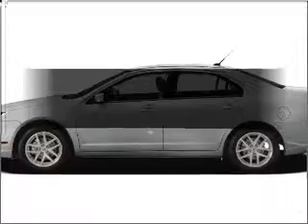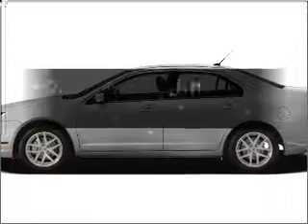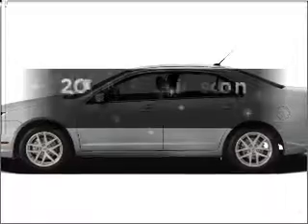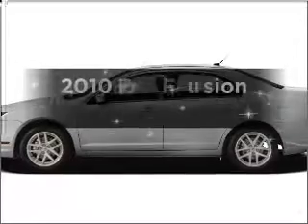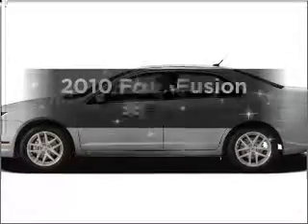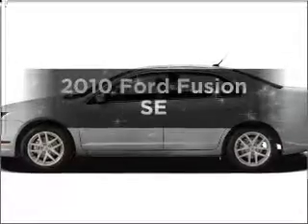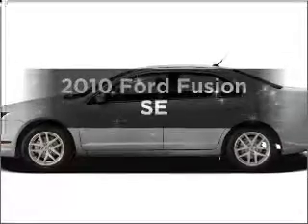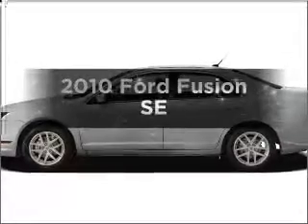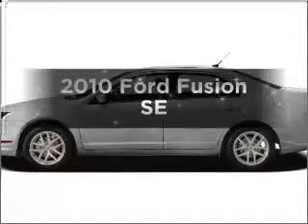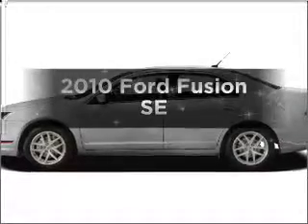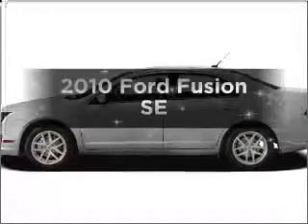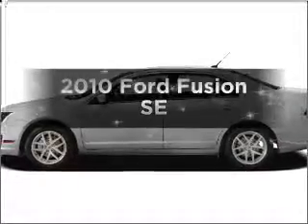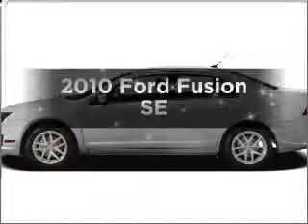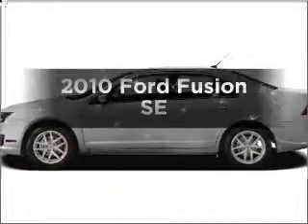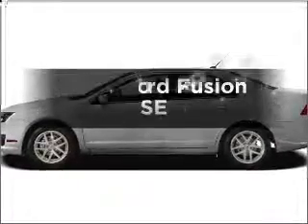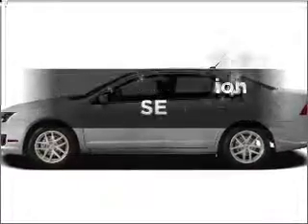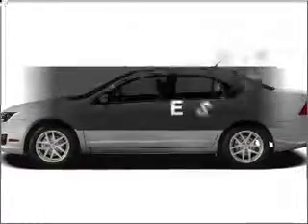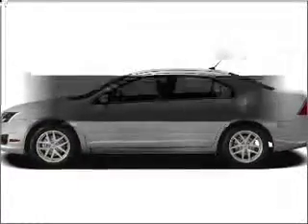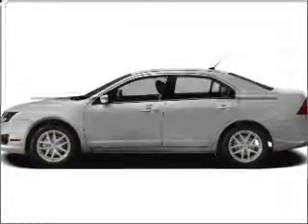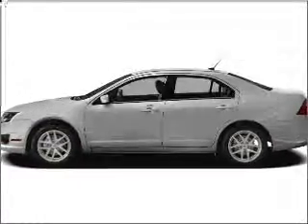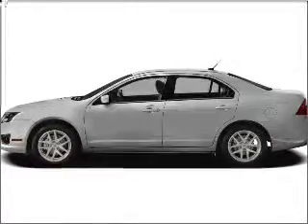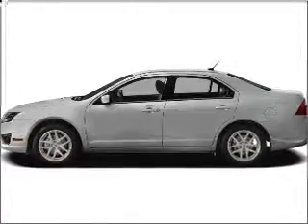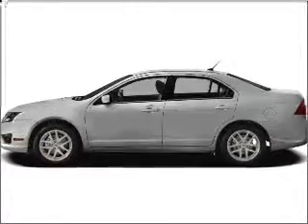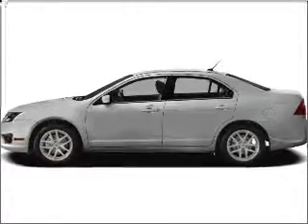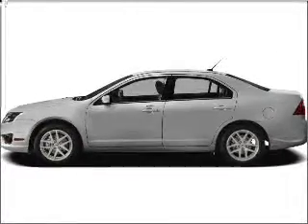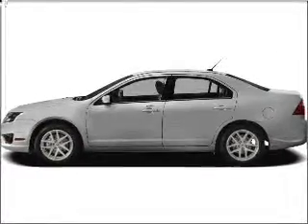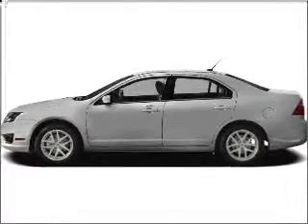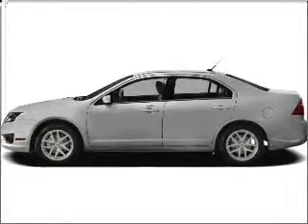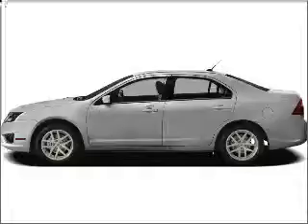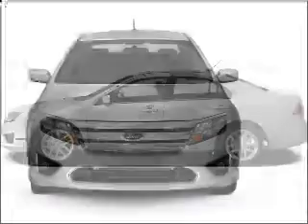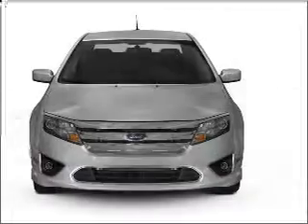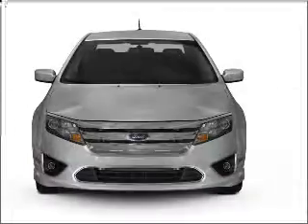Introducing the 2010 Ford Fusion. If you're looking for a first-rate auto, this one could be yours today.